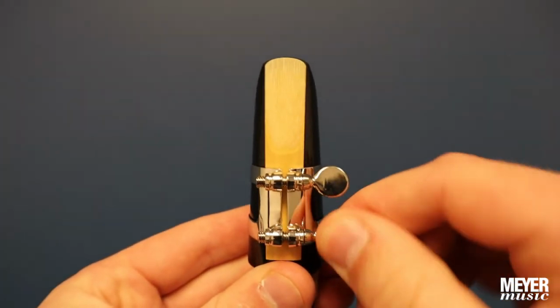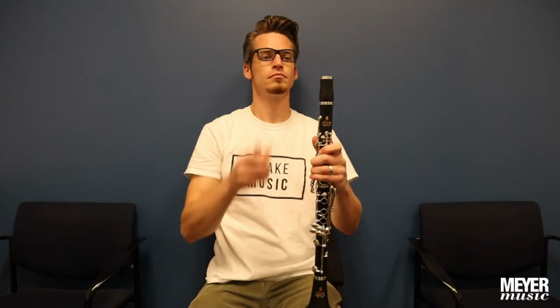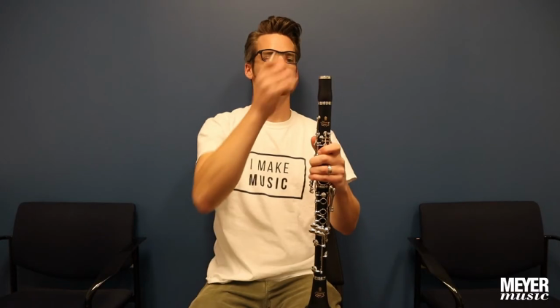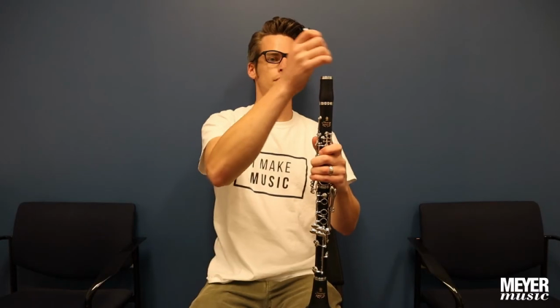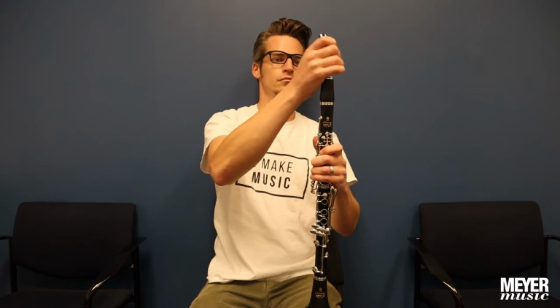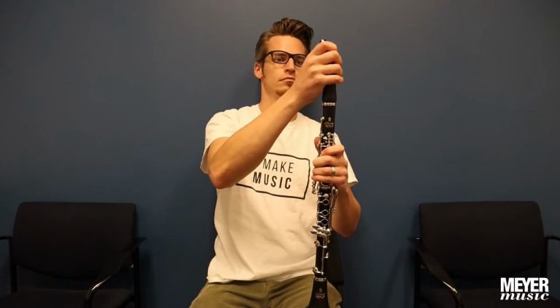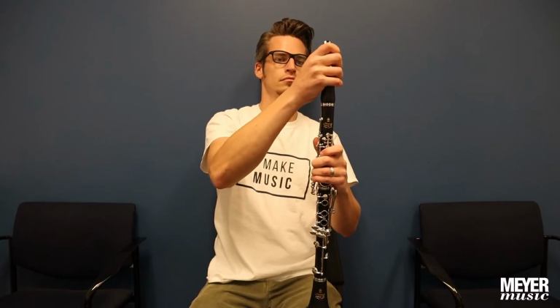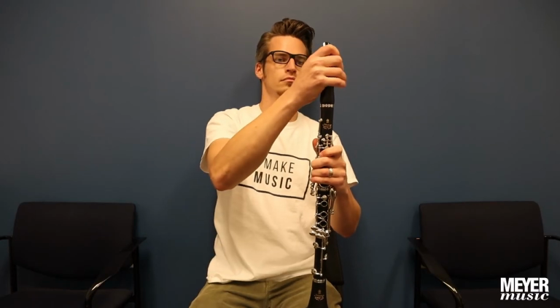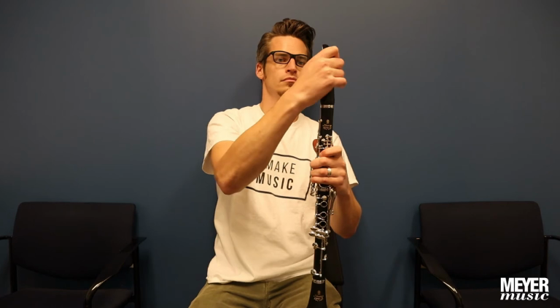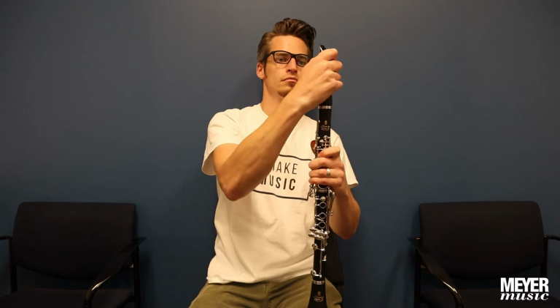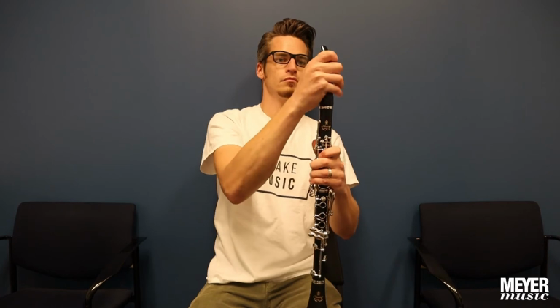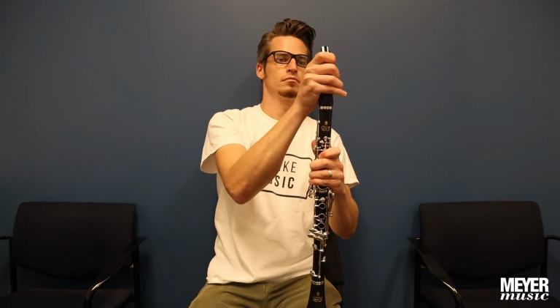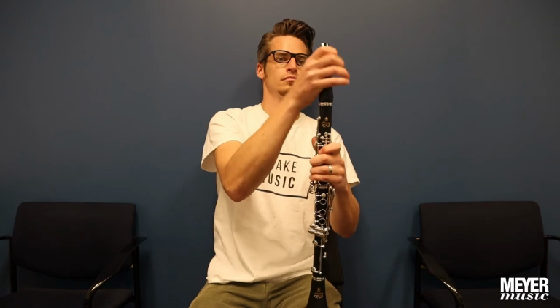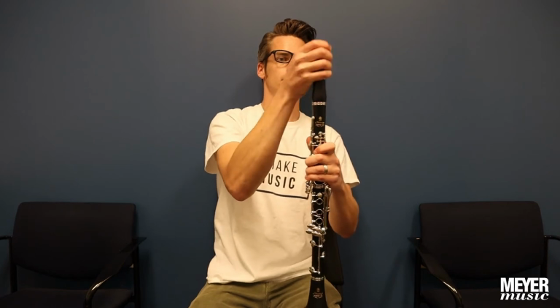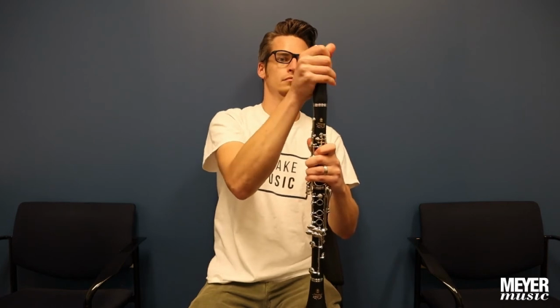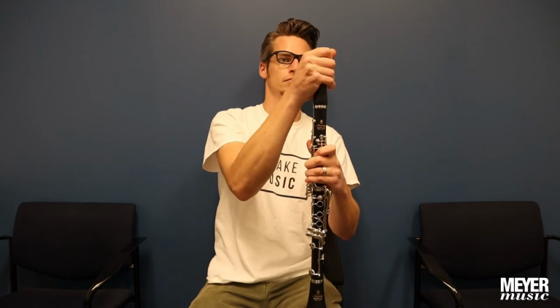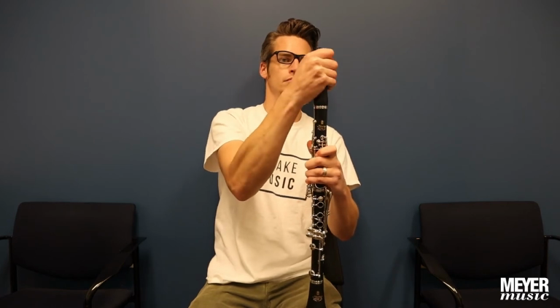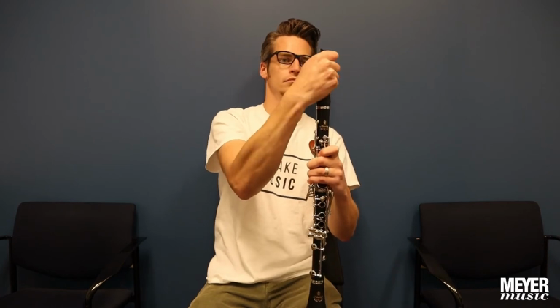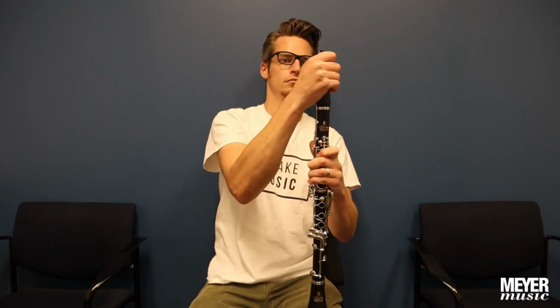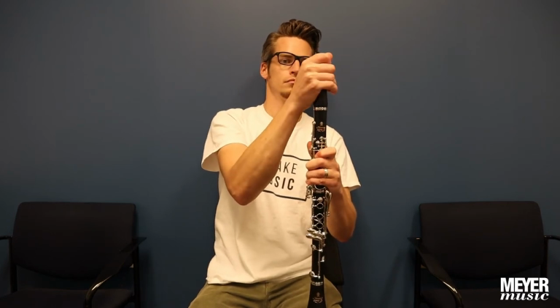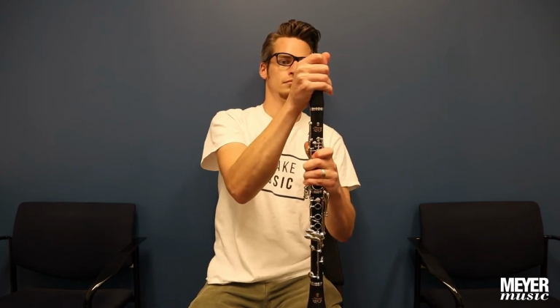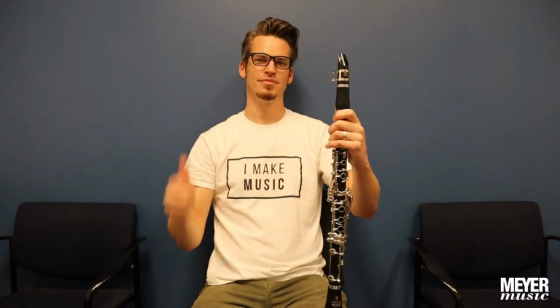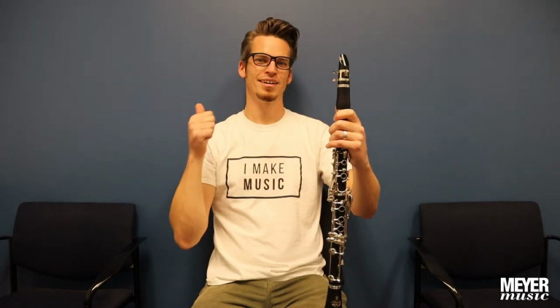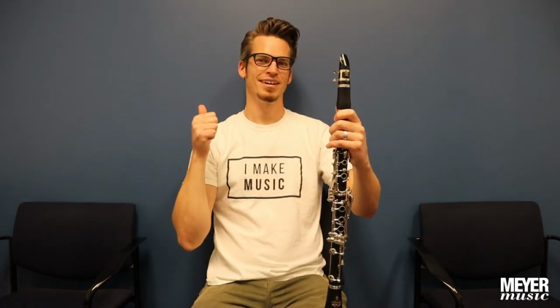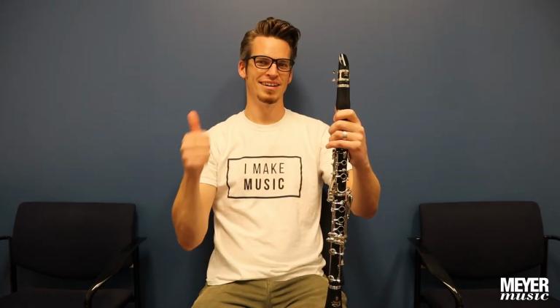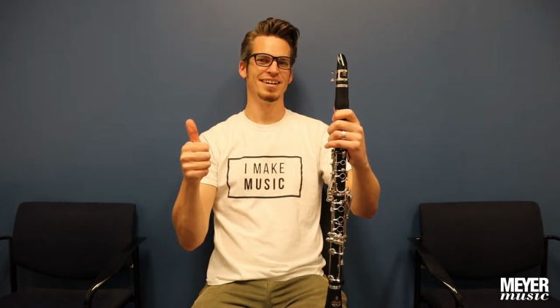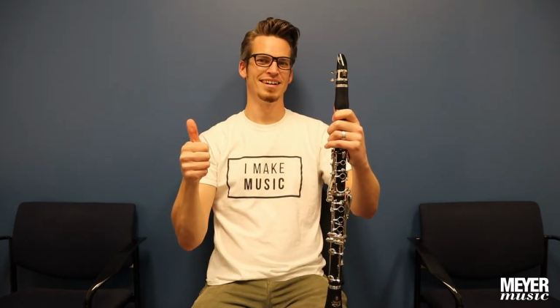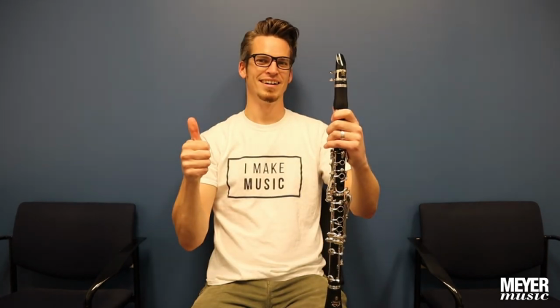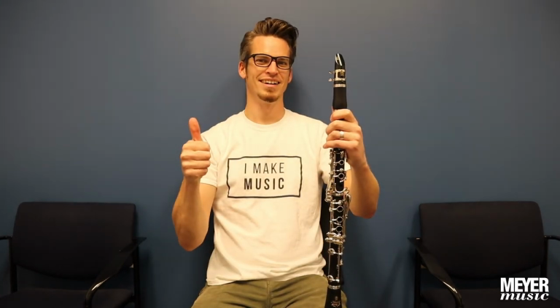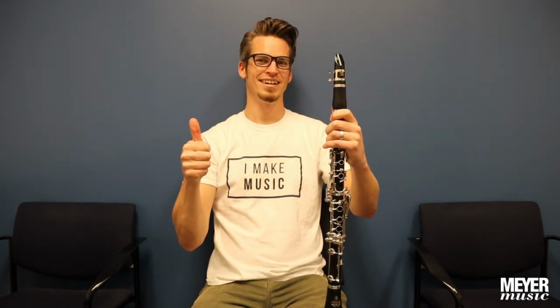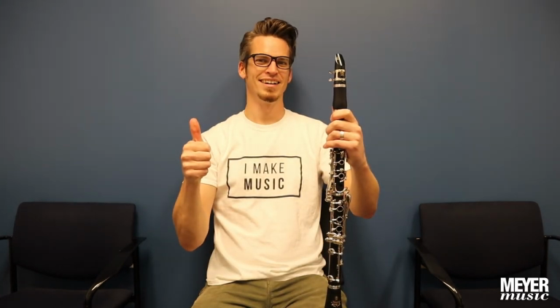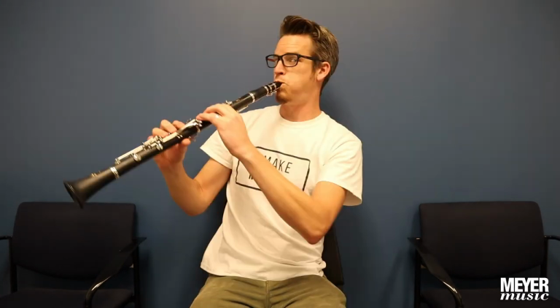Finally, attach the mouthpiece to the barrel with the reed facing towards you. Now you're ready to play.